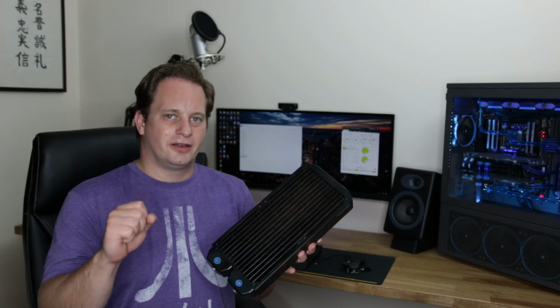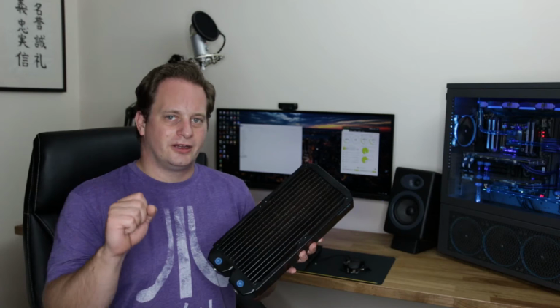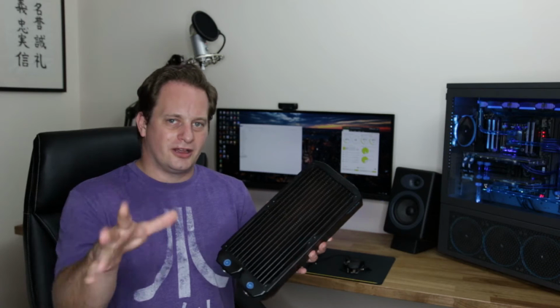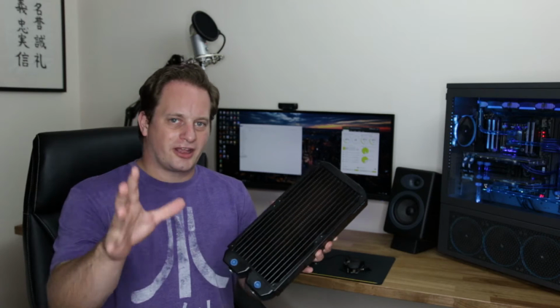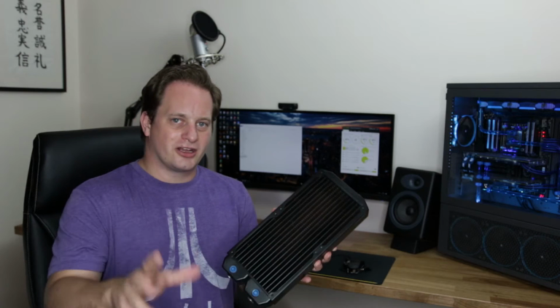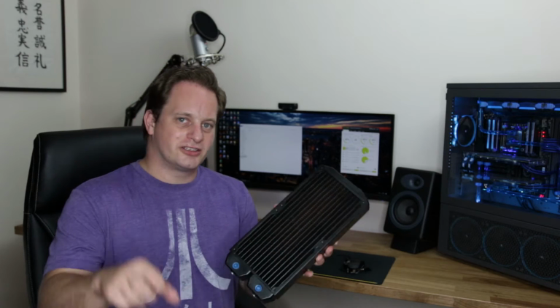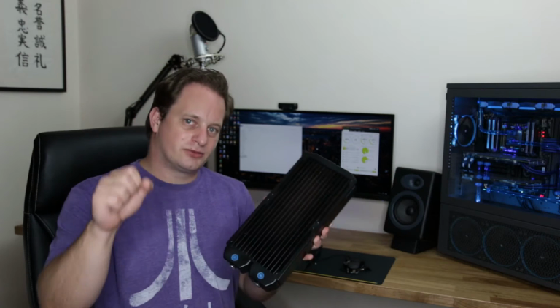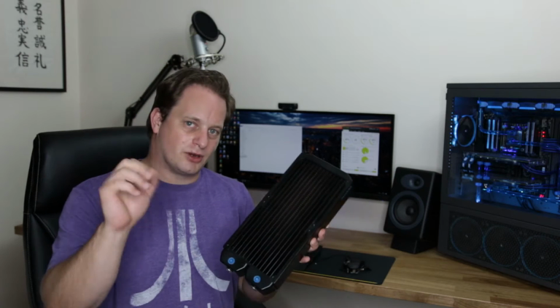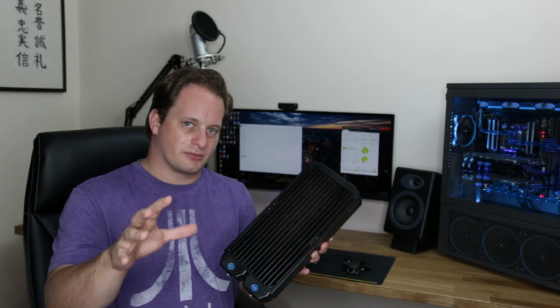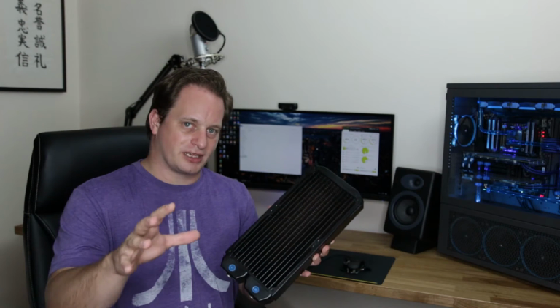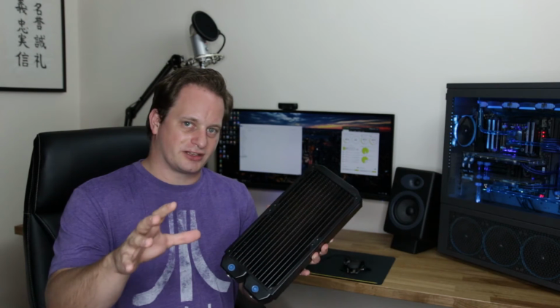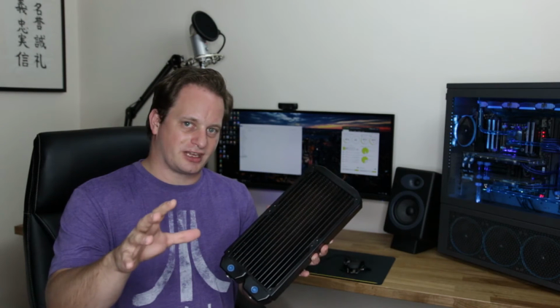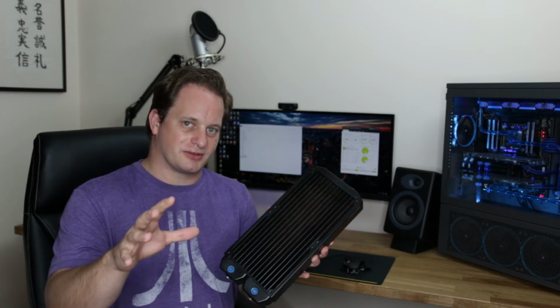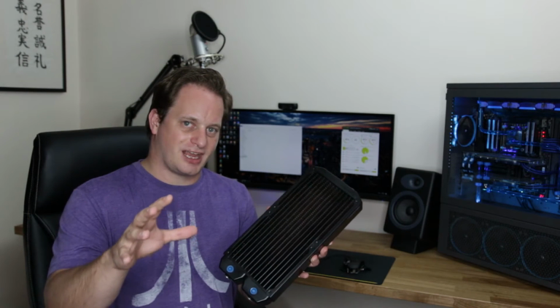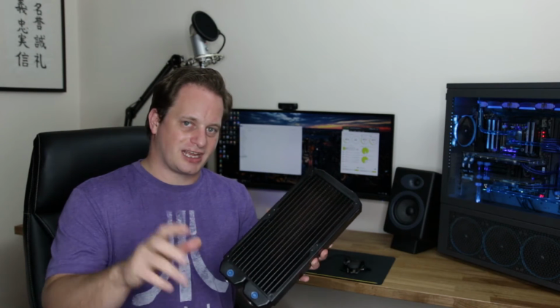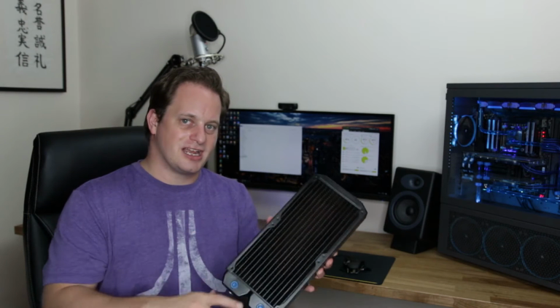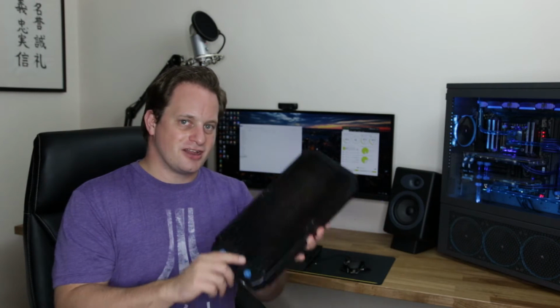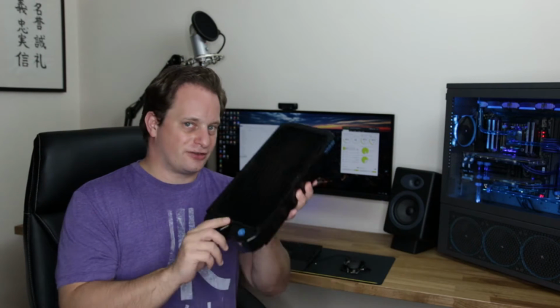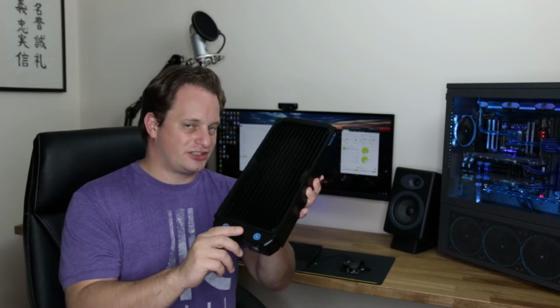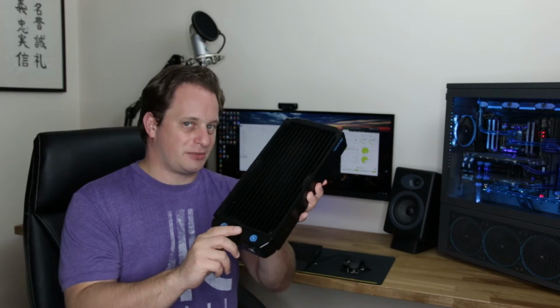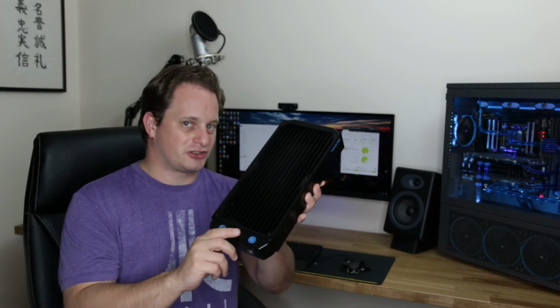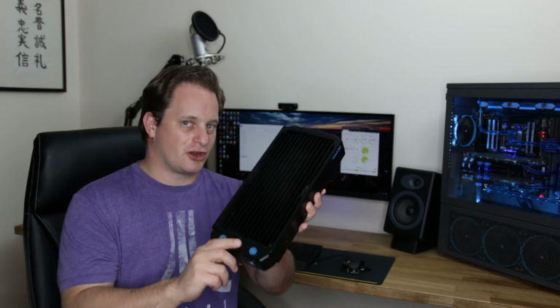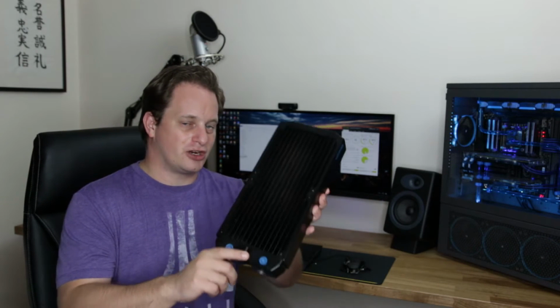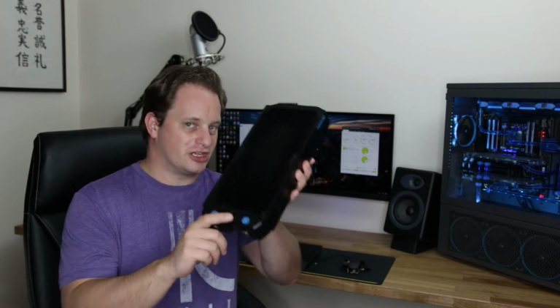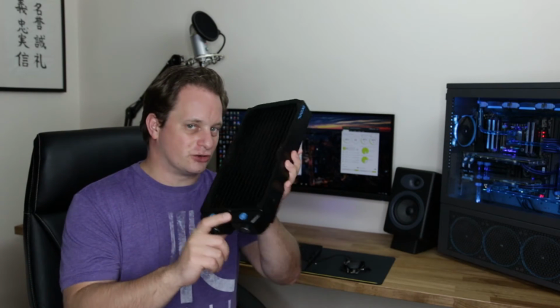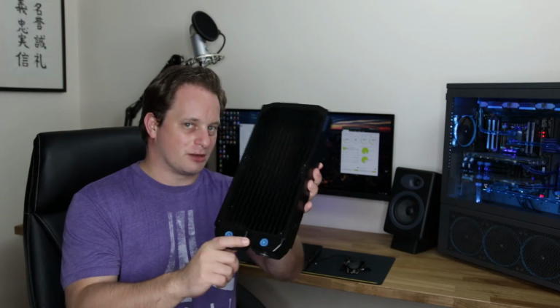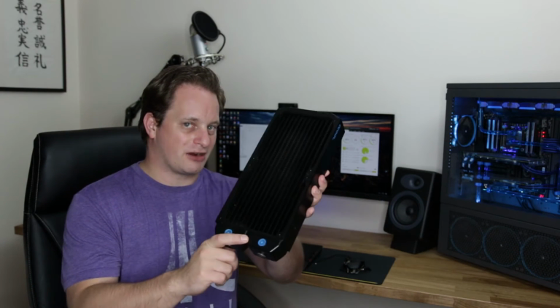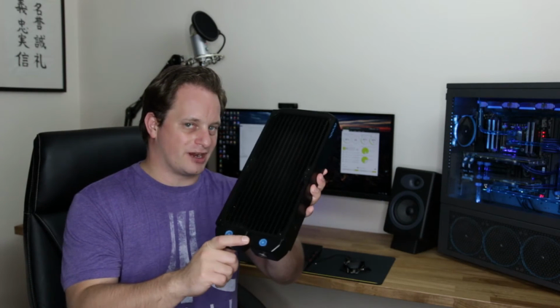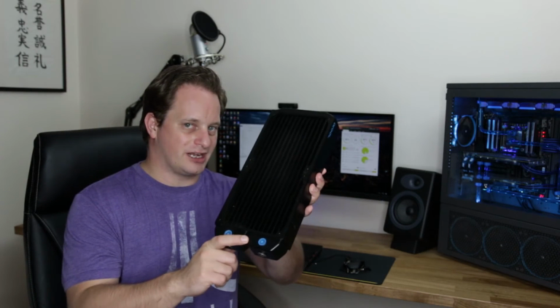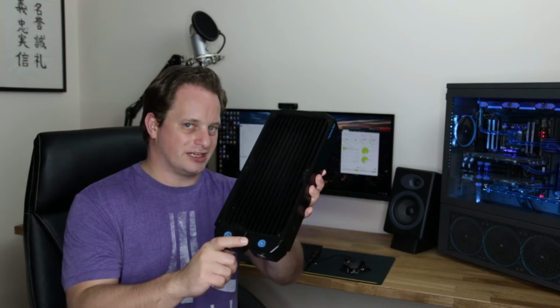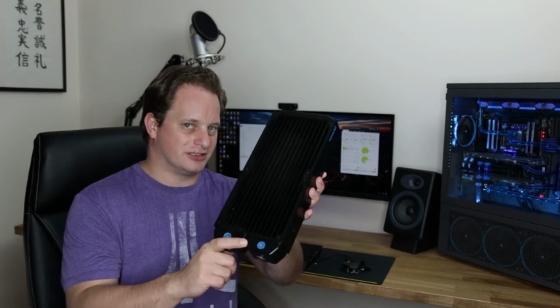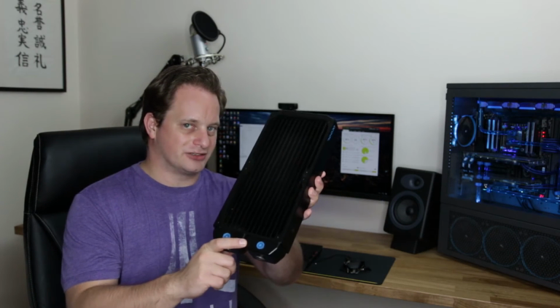Hi there guys, welcome back to The Tower Tech. This episode is all about radiators.